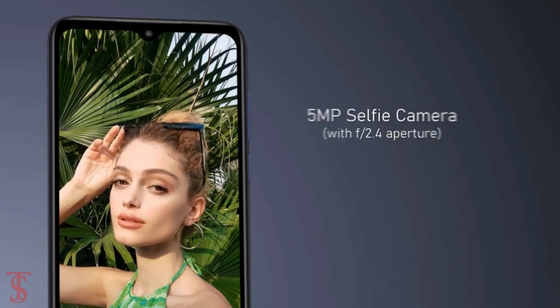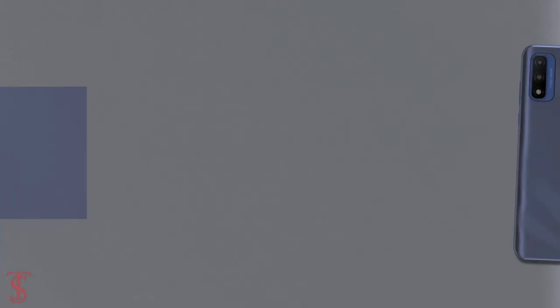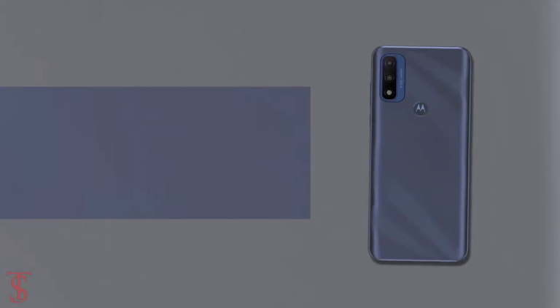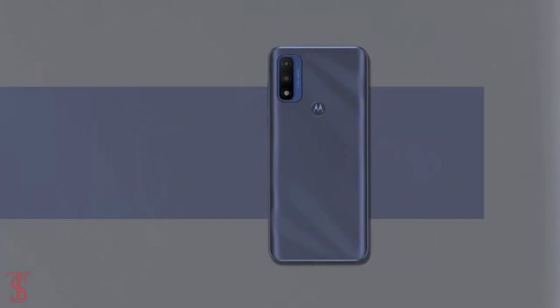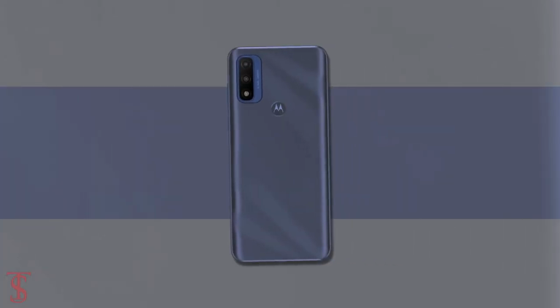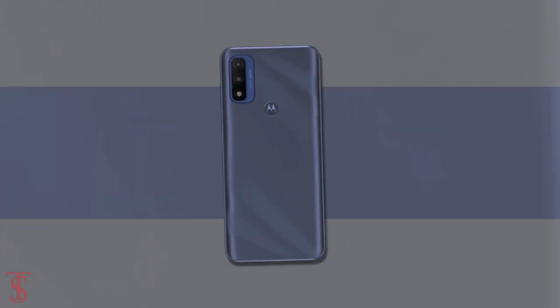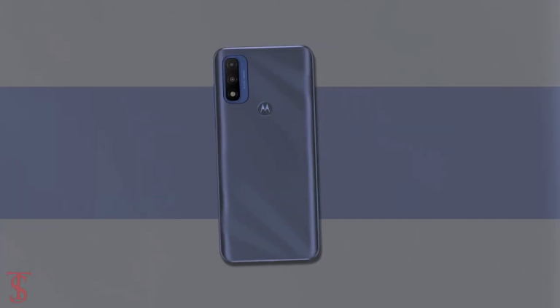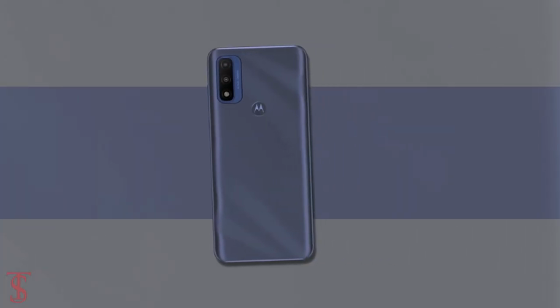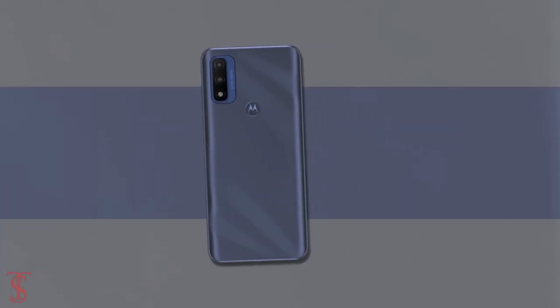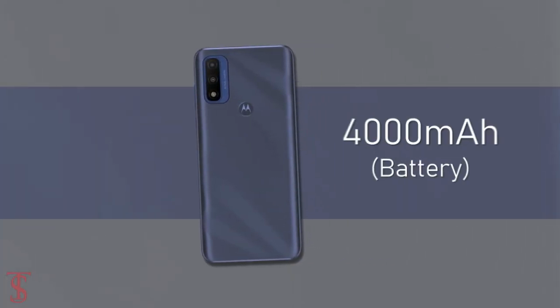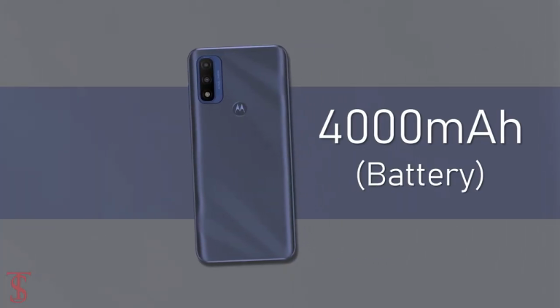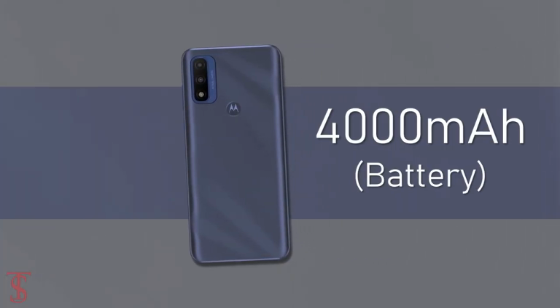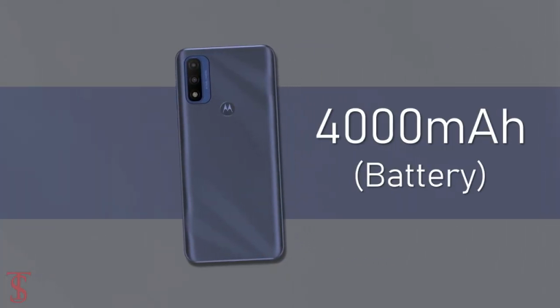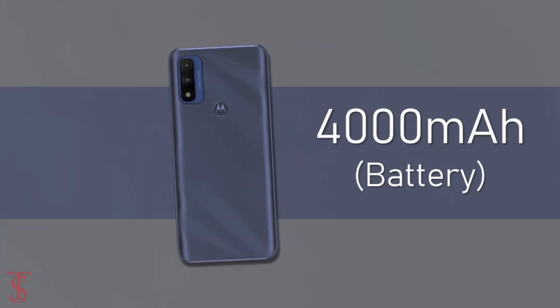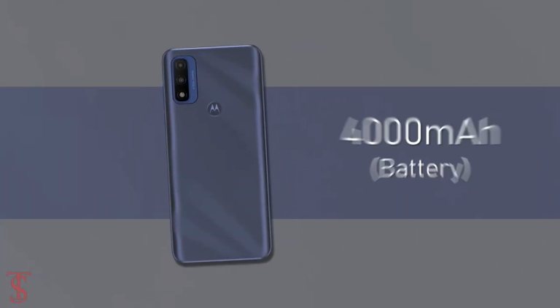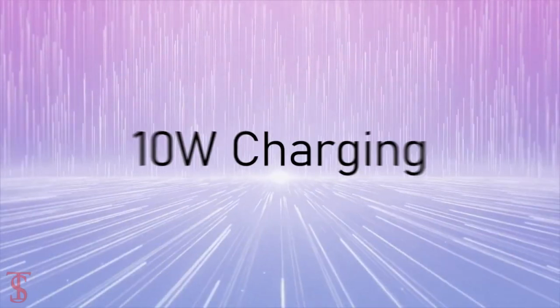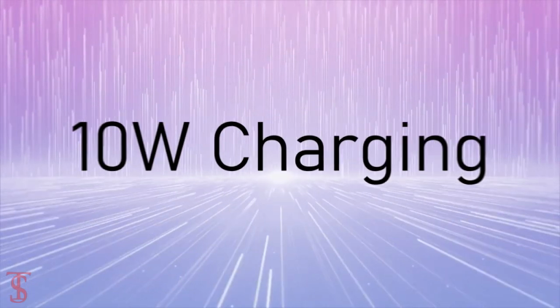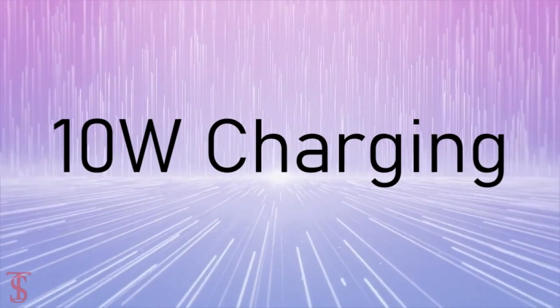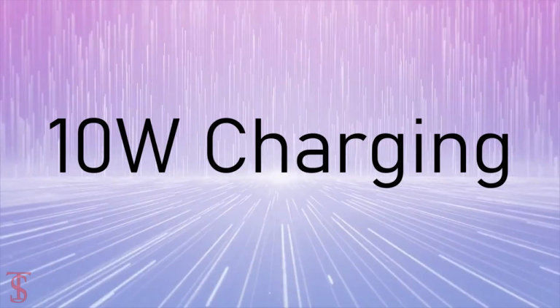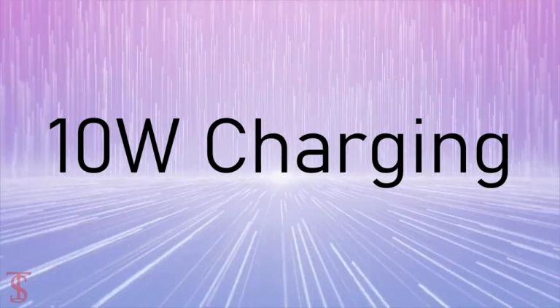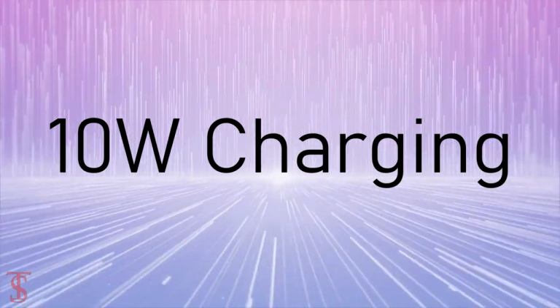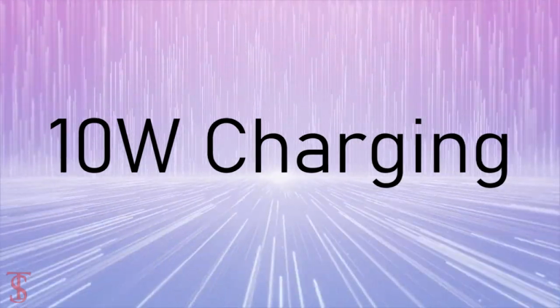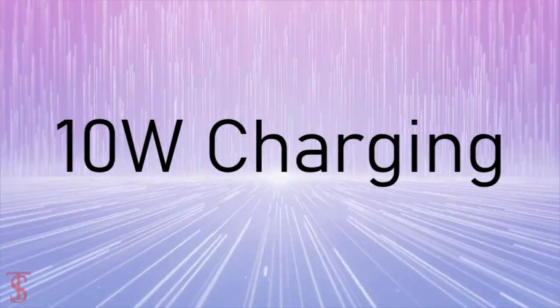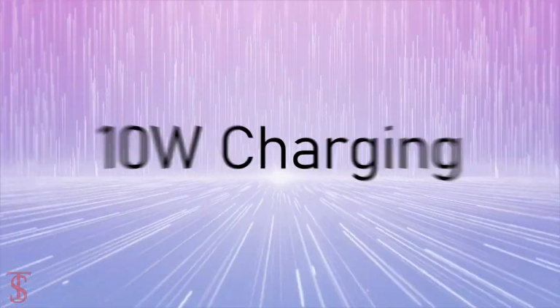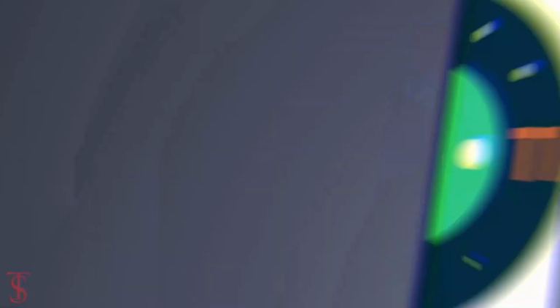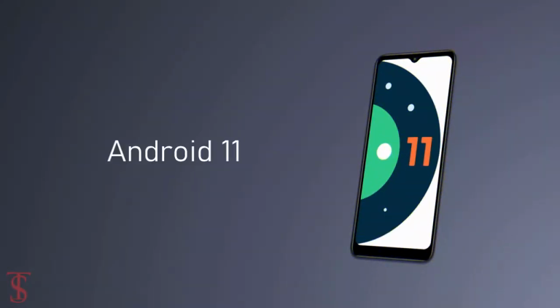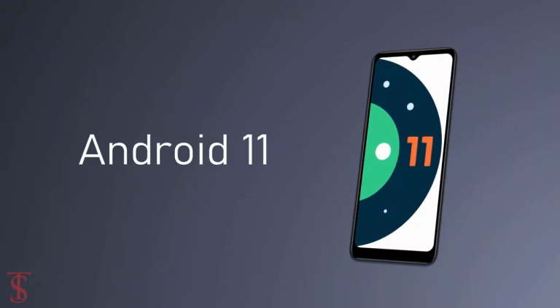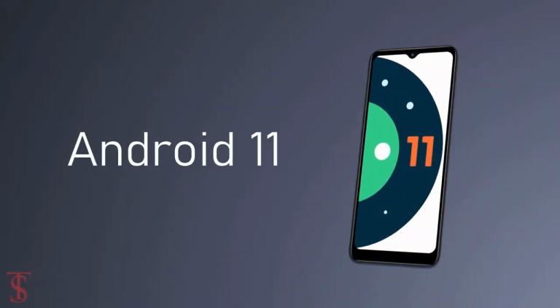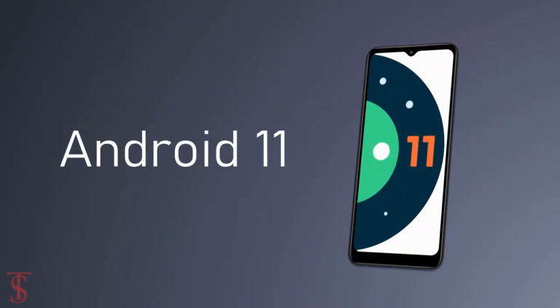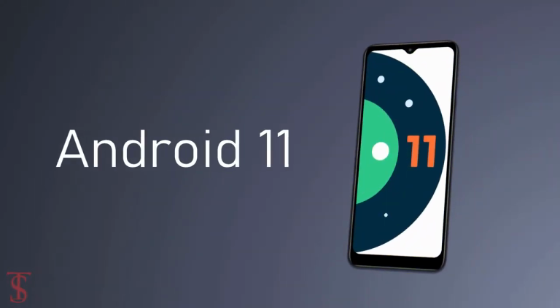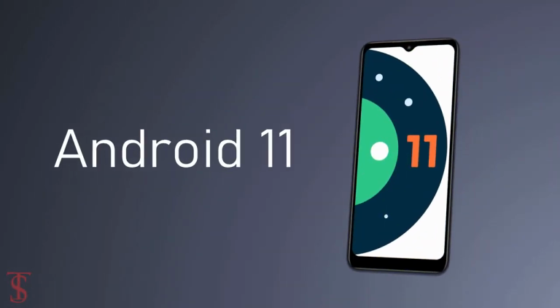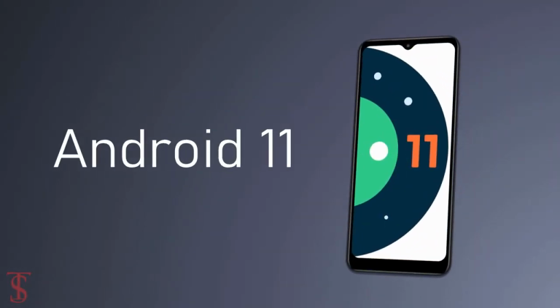The device comes backed by a large 4000mAh battery with 10W charging support, and it runs on Android 11 out of the box.